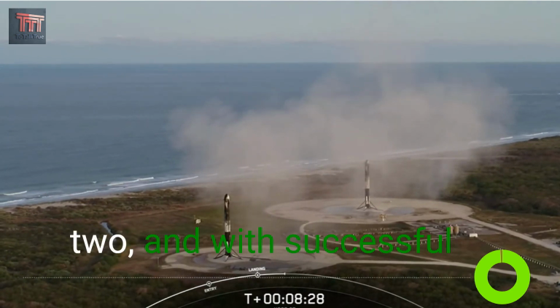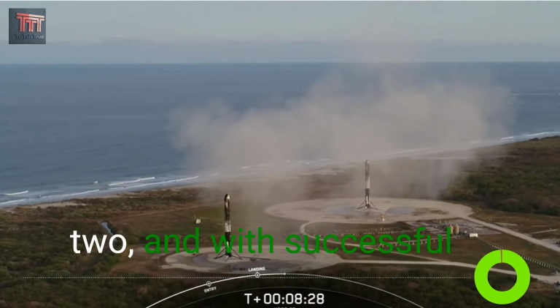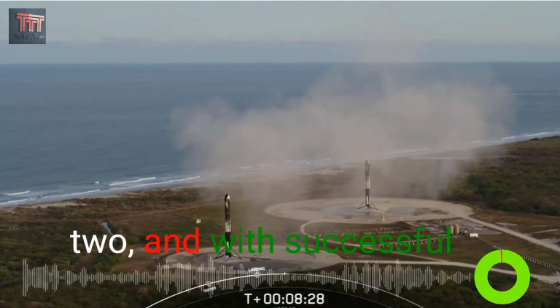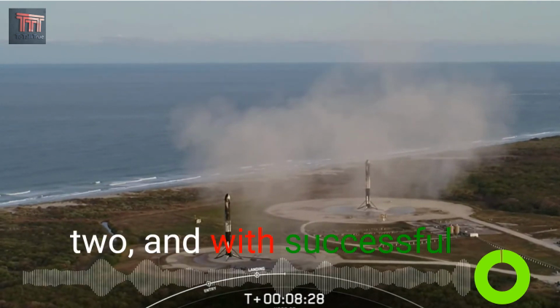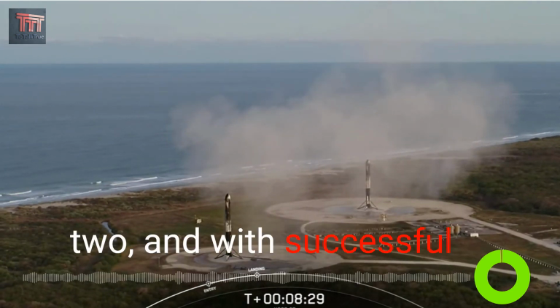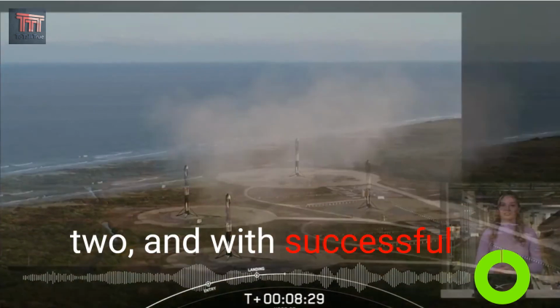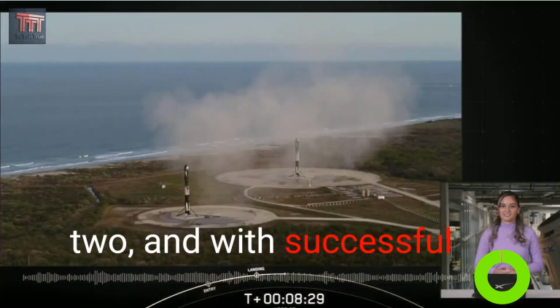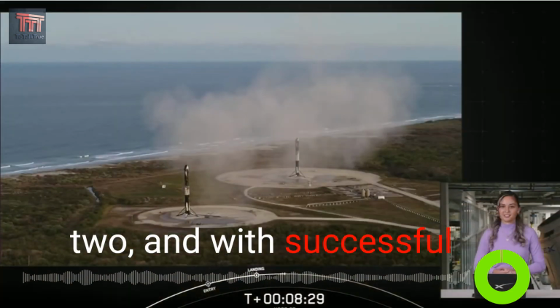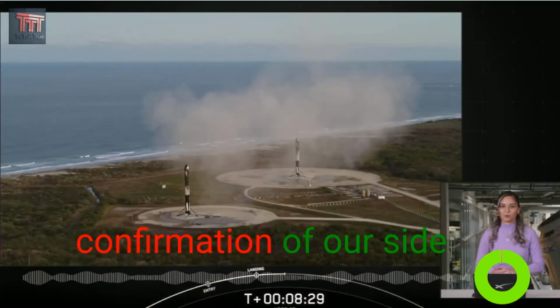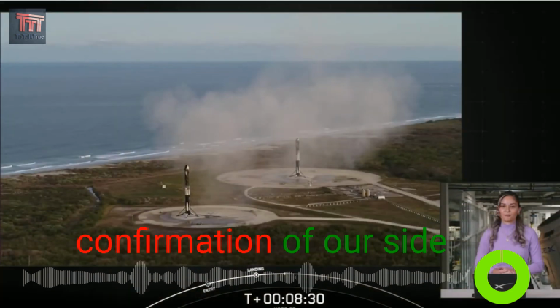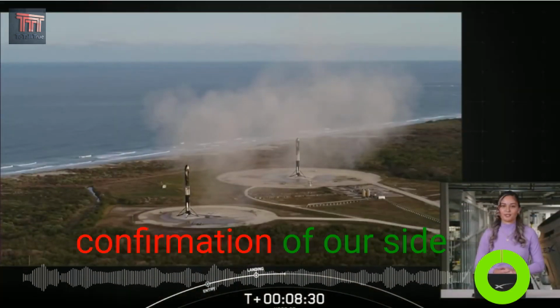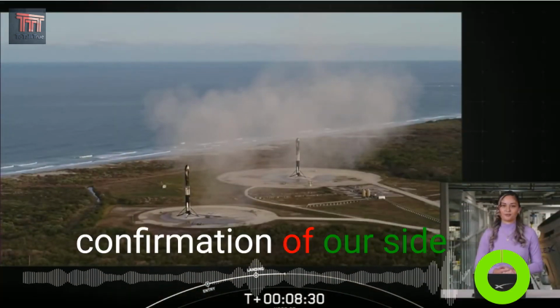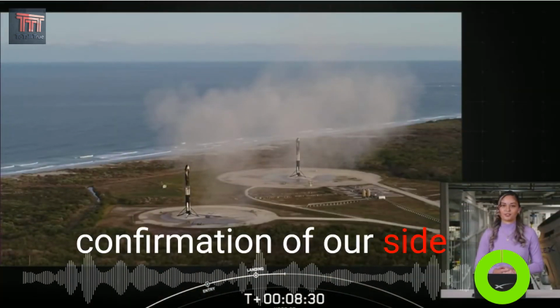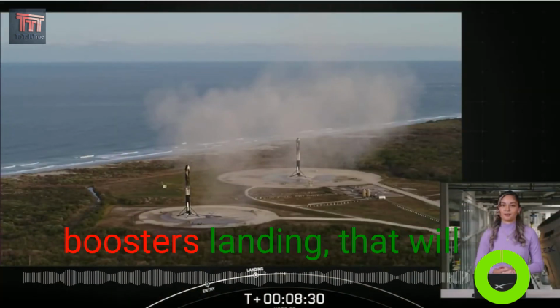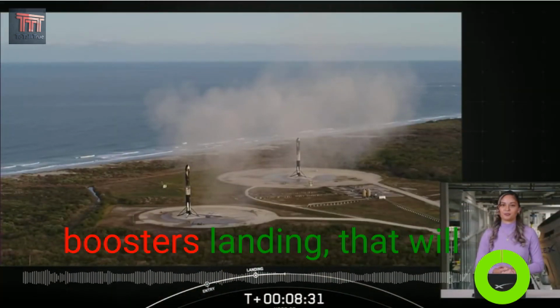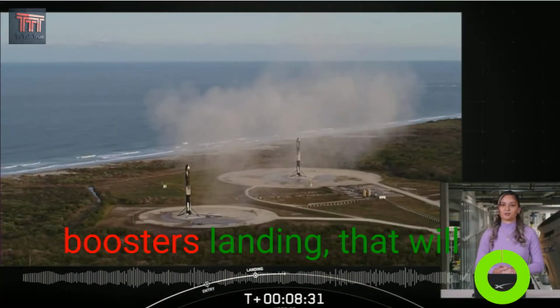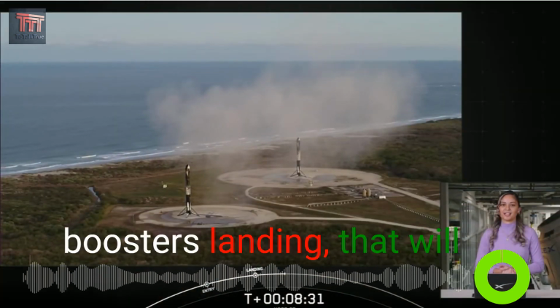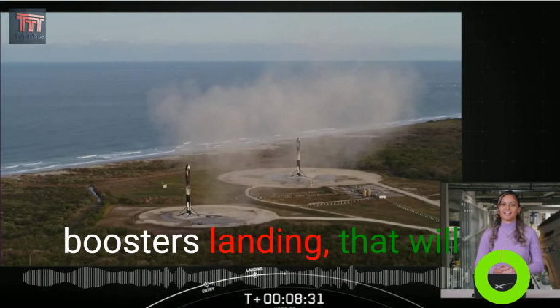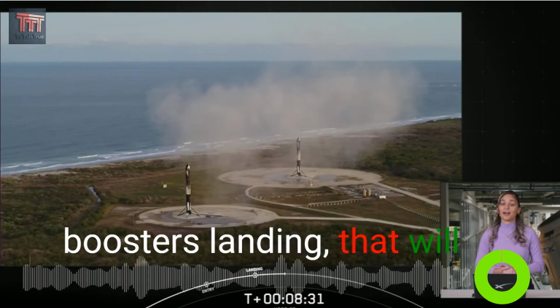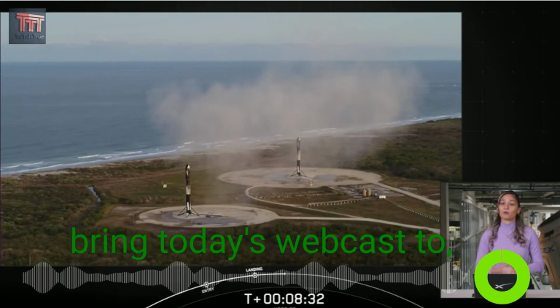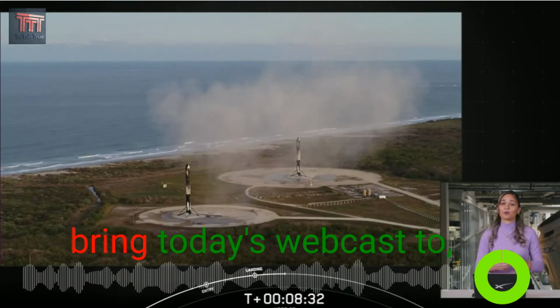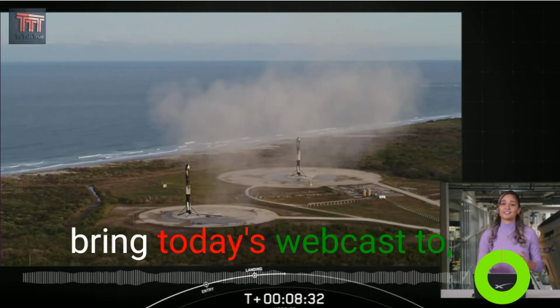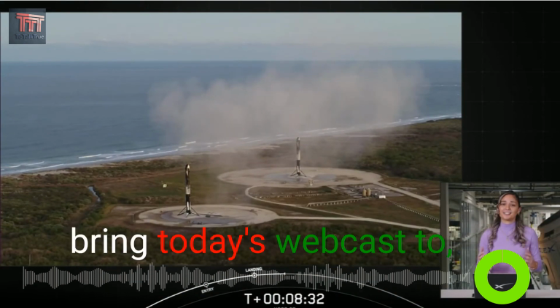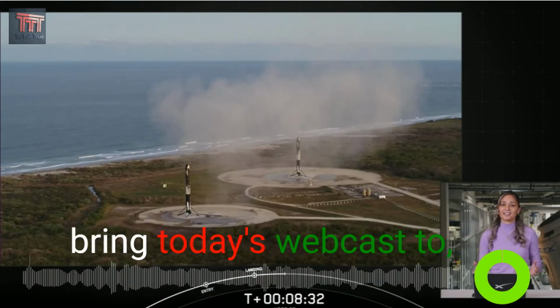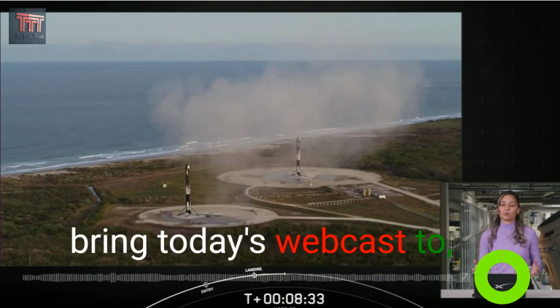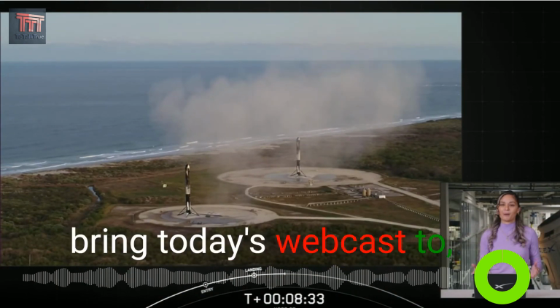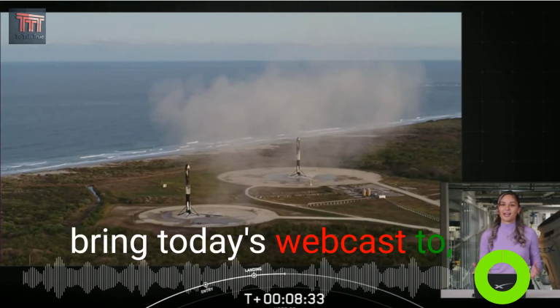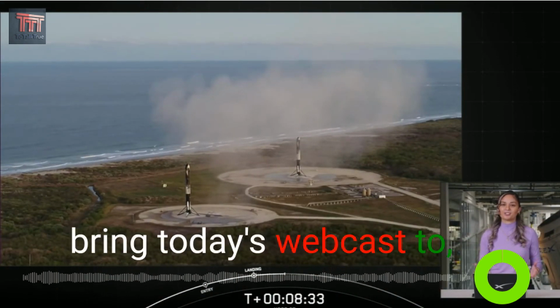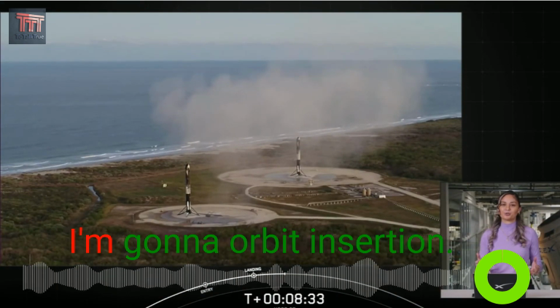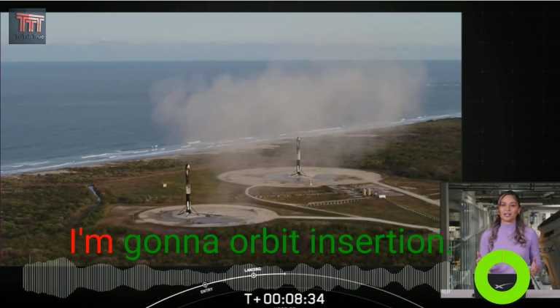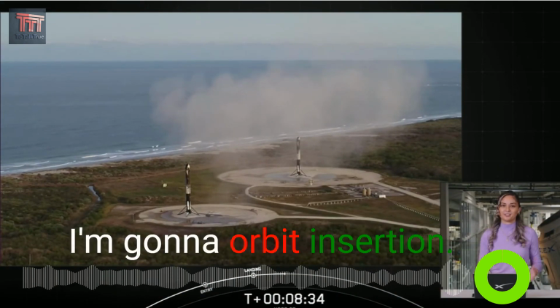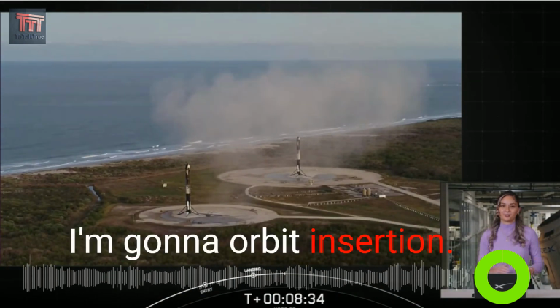With successful confirmation of our side boosters landing, that will bring today's webcast to a close.